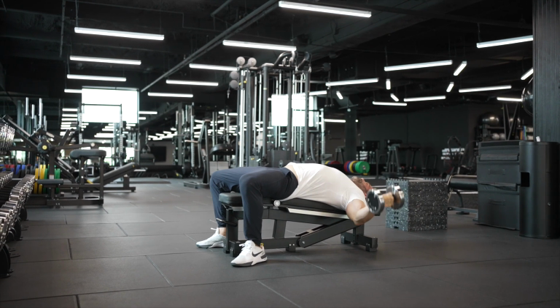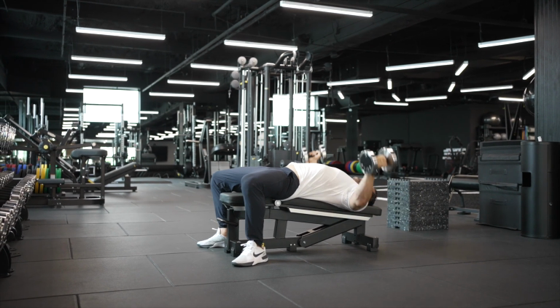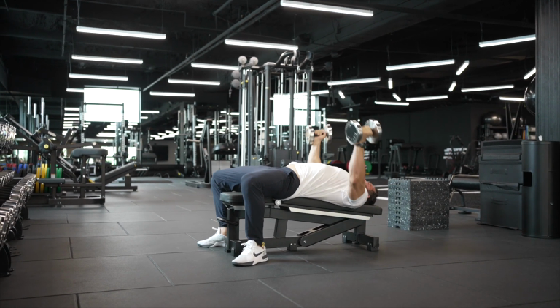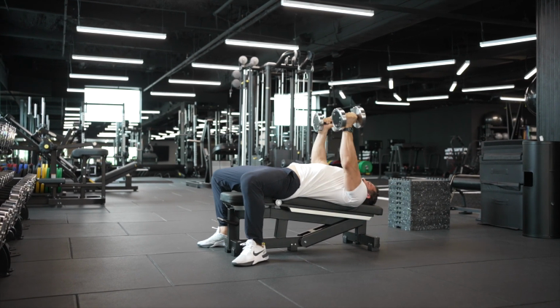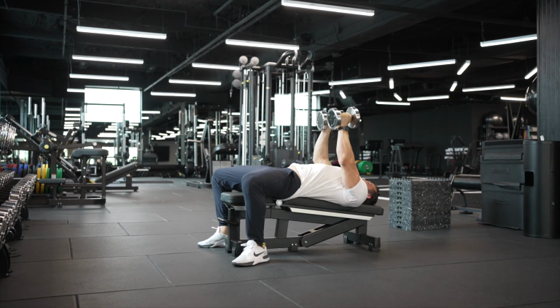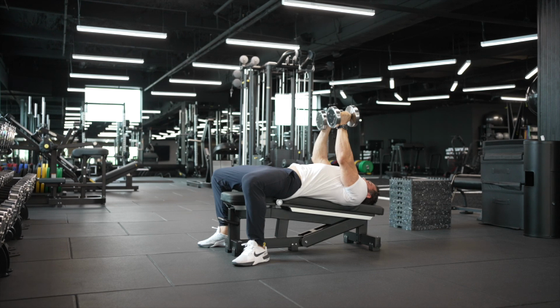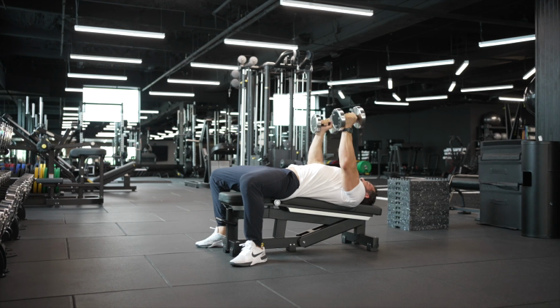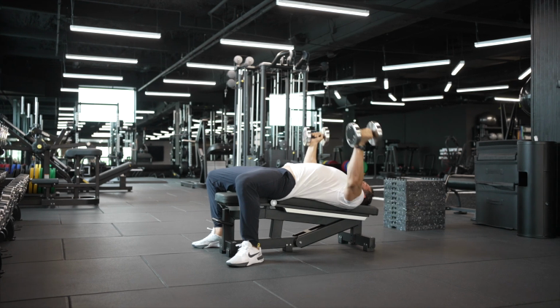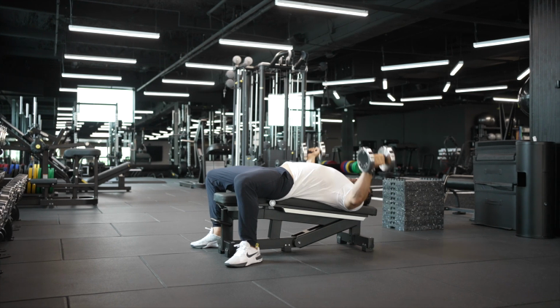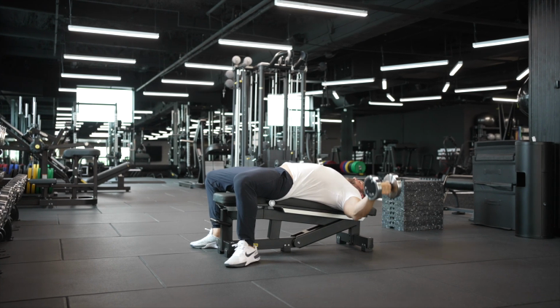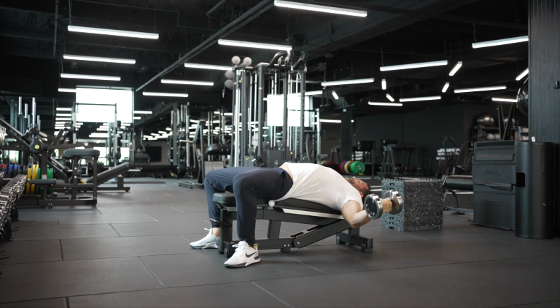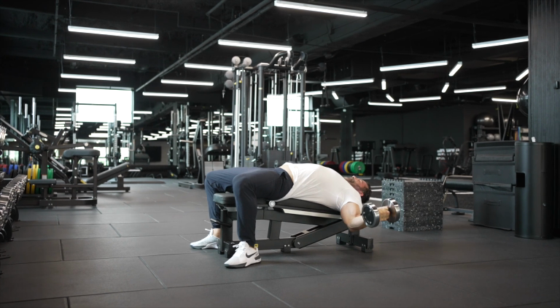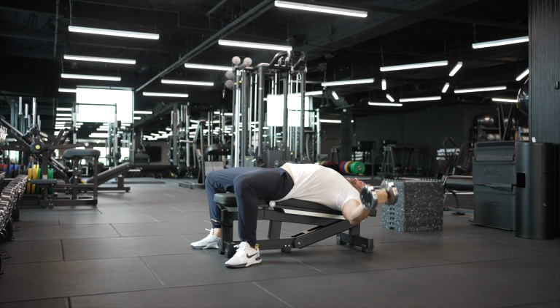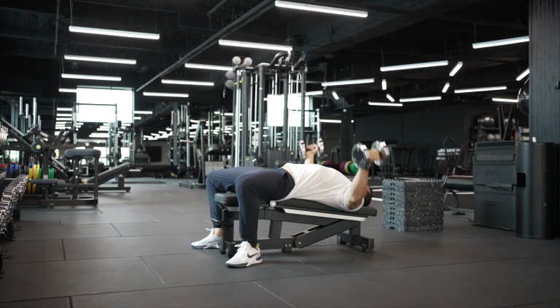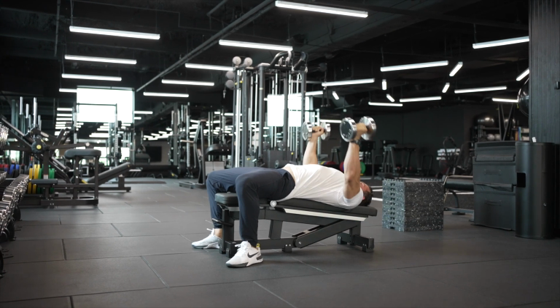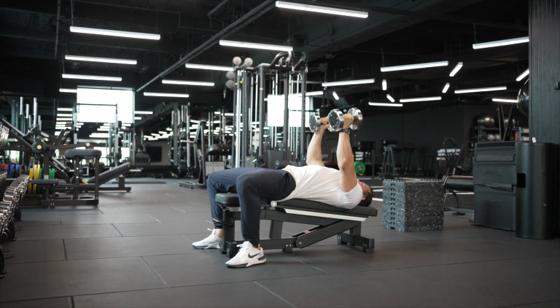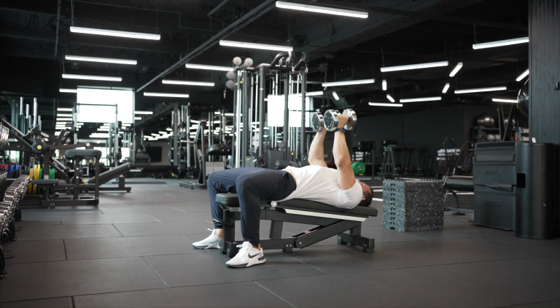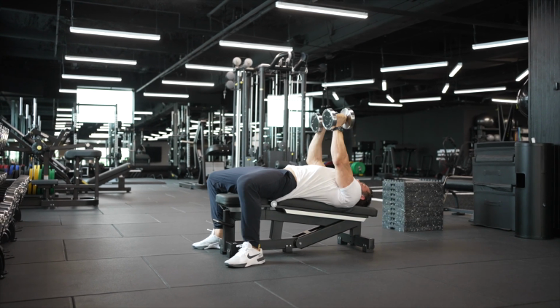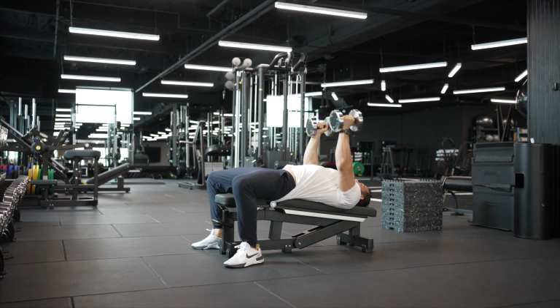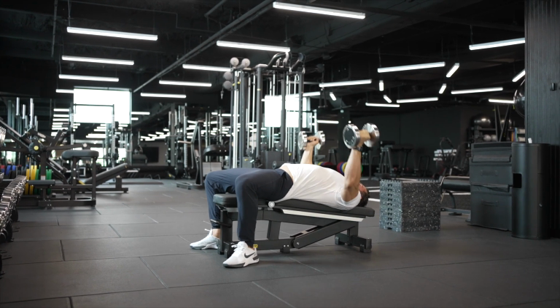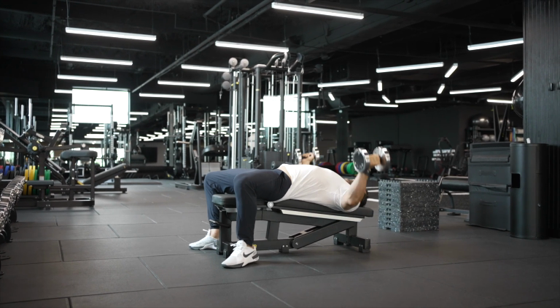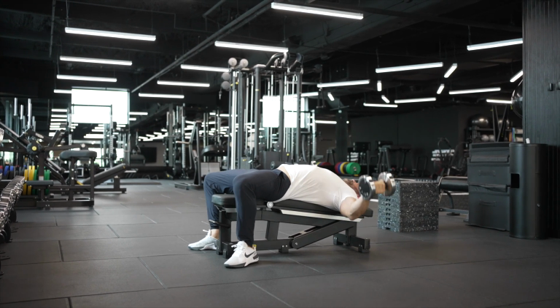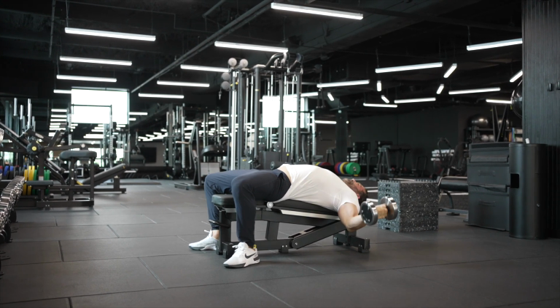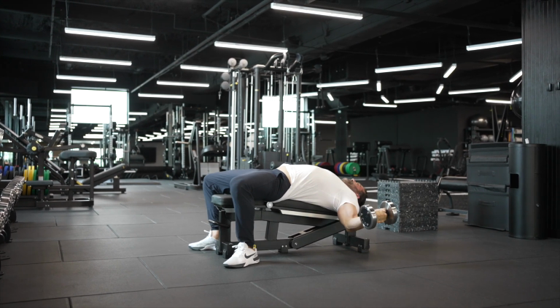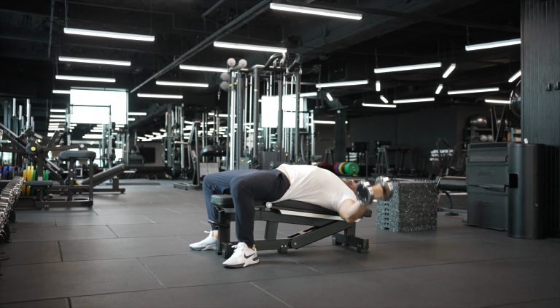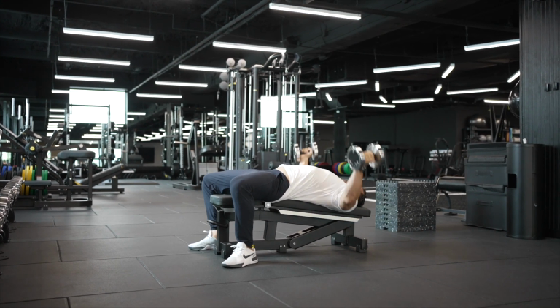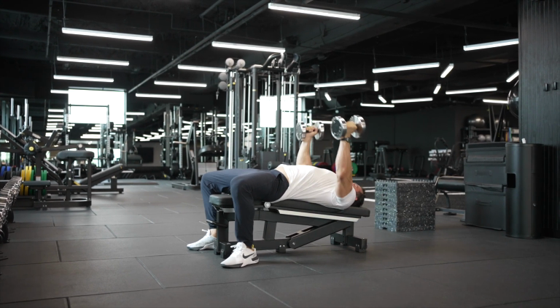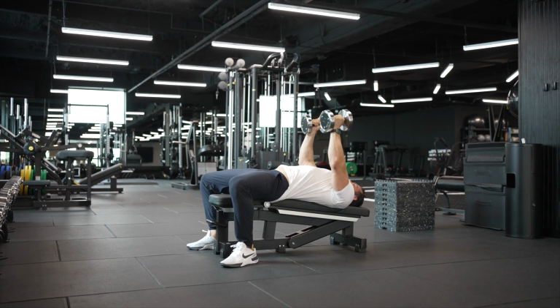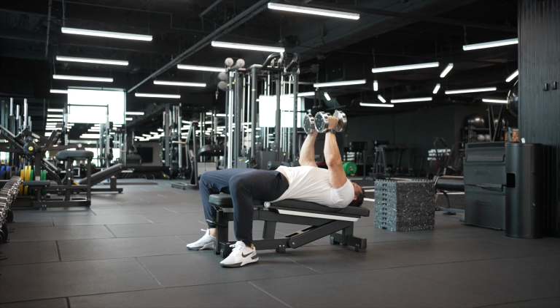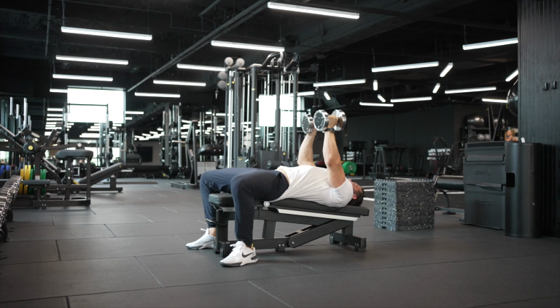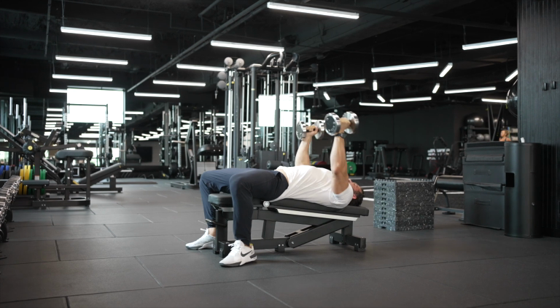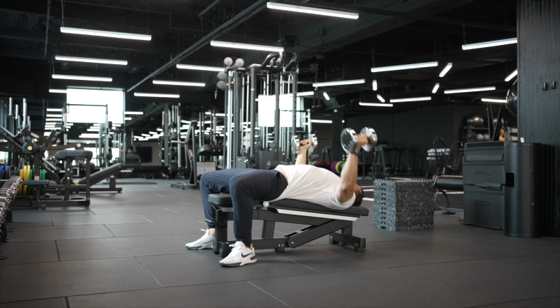I want to keep my back nice and braced in this pad. I want to keep my feet flat on the ground. Relatively long arms with a slight bend.